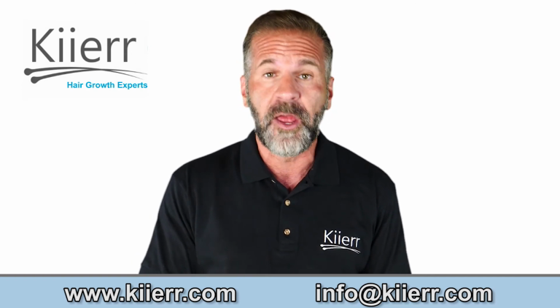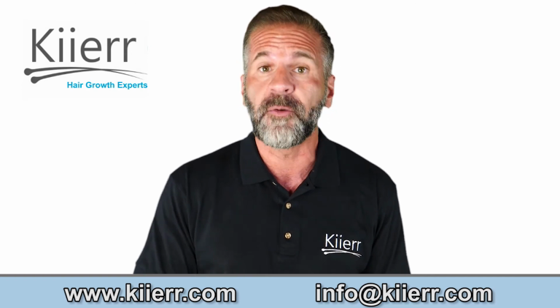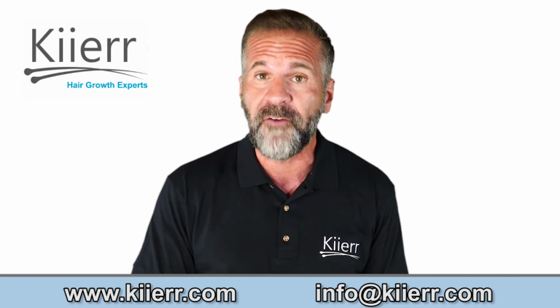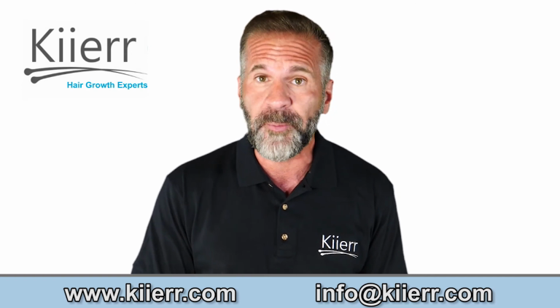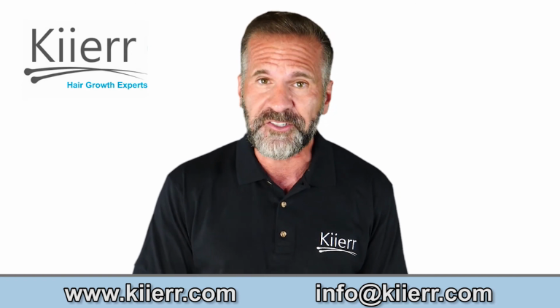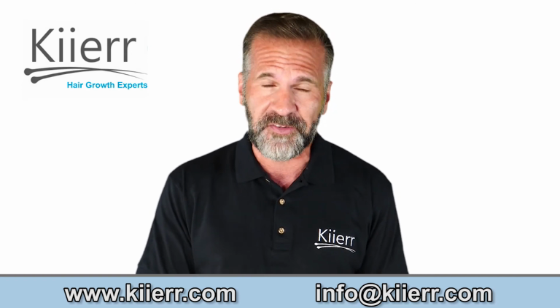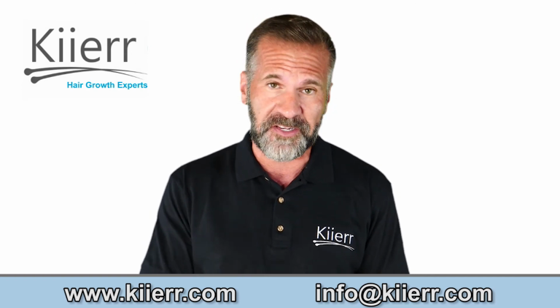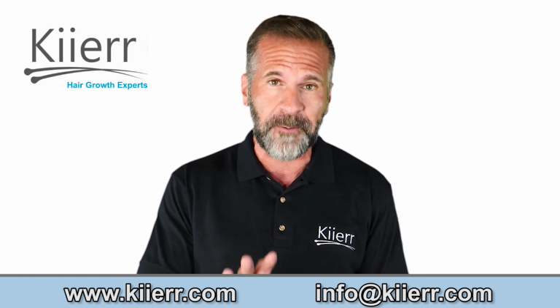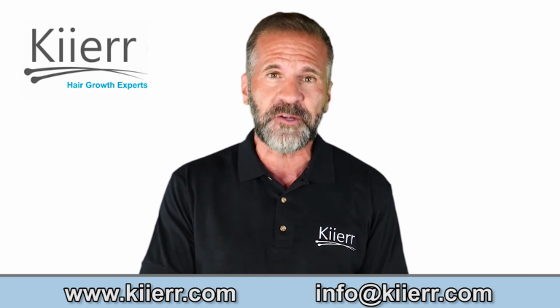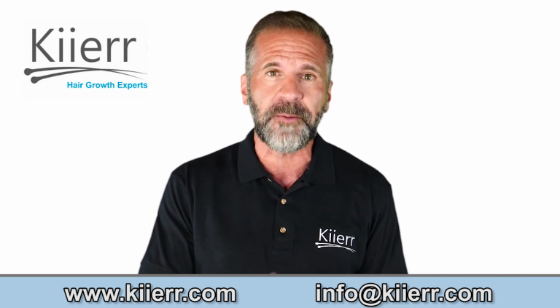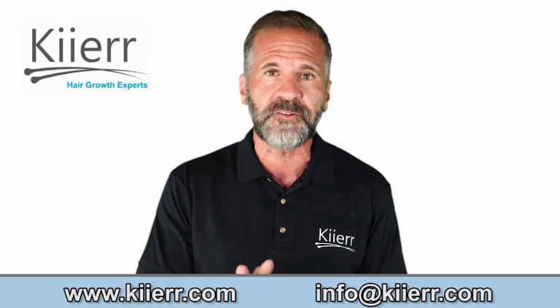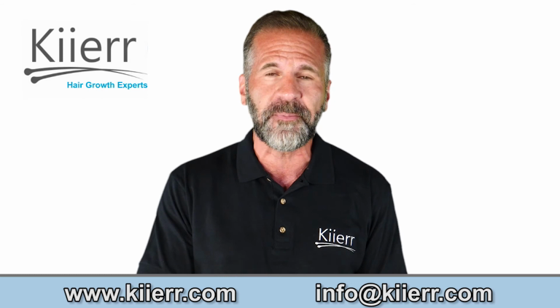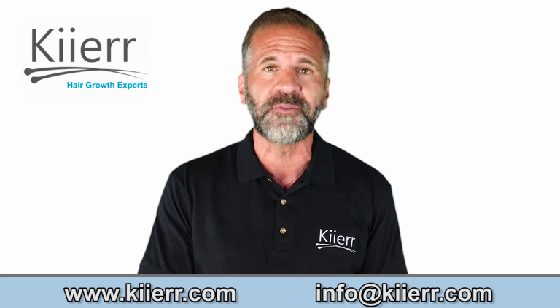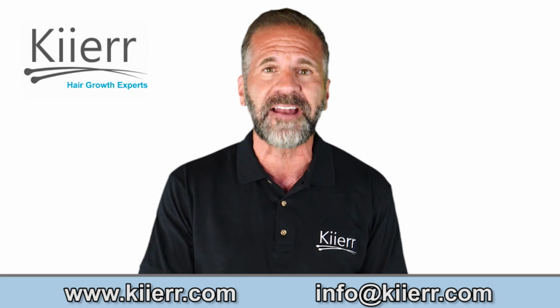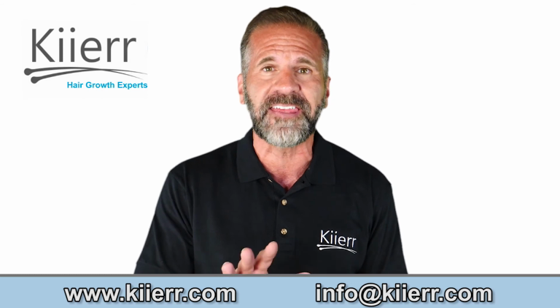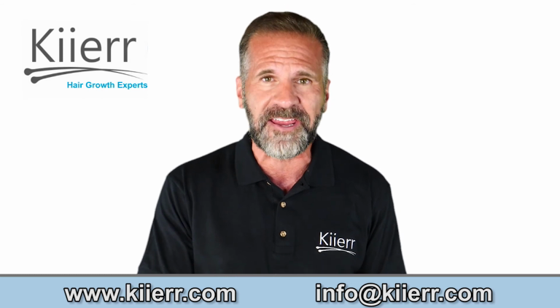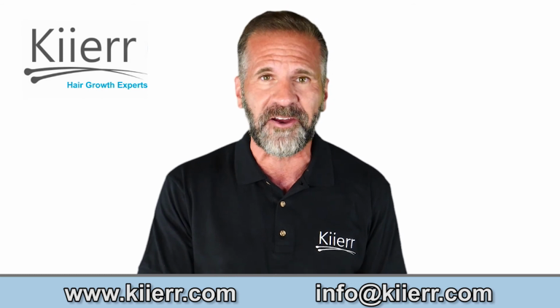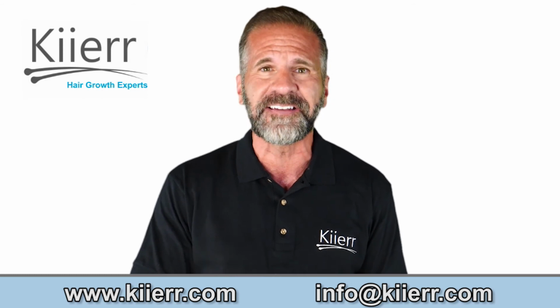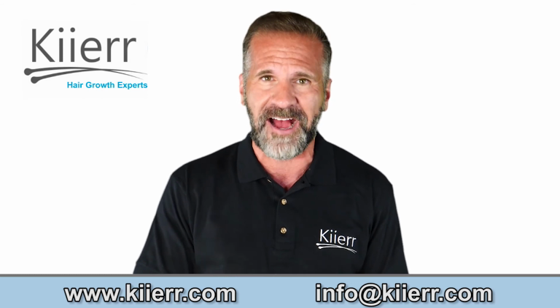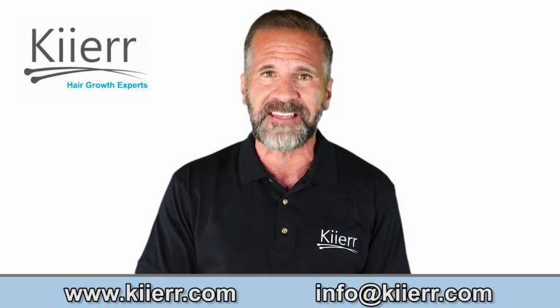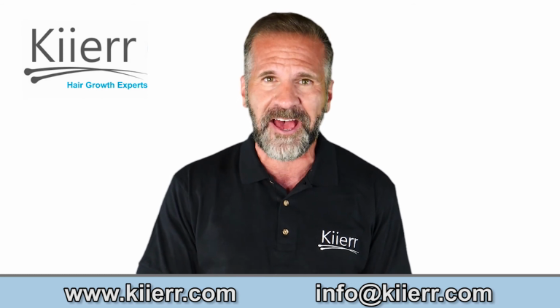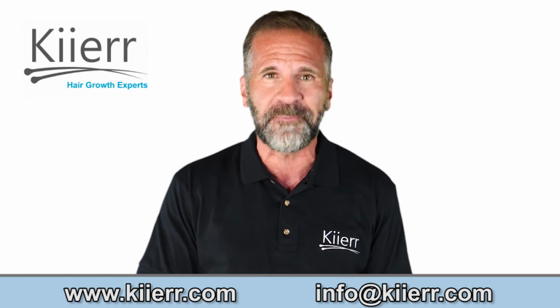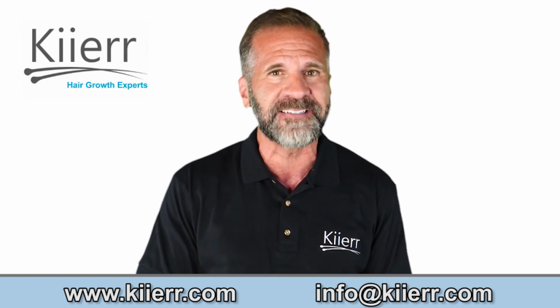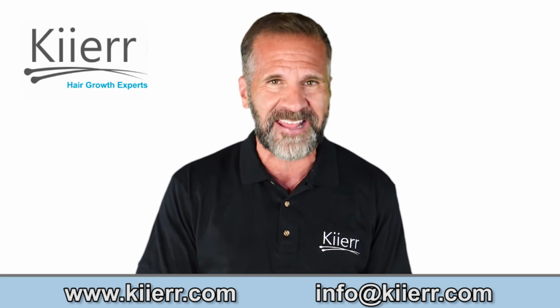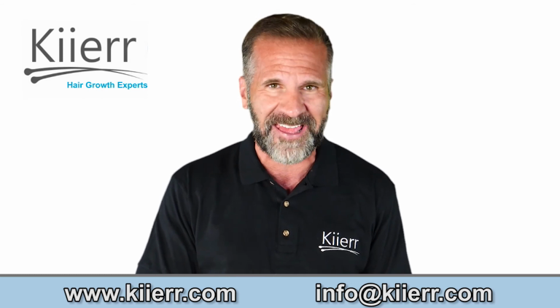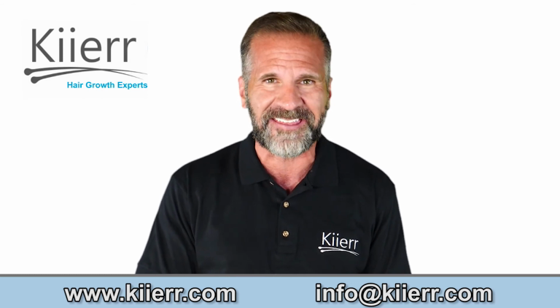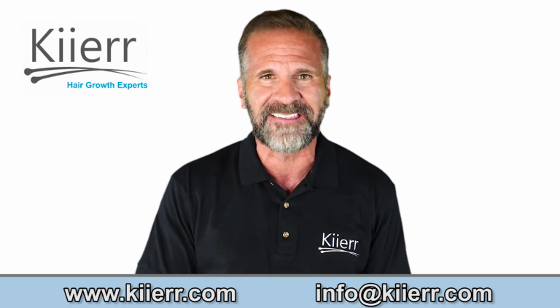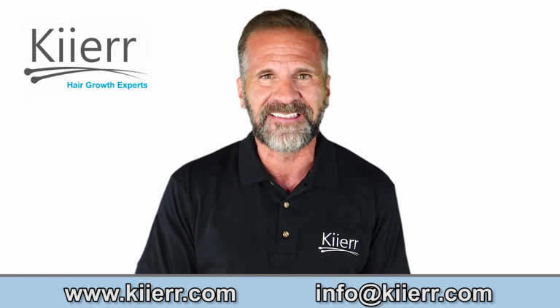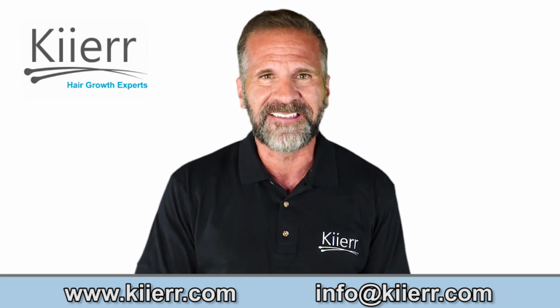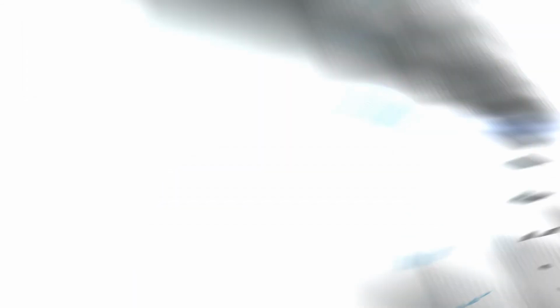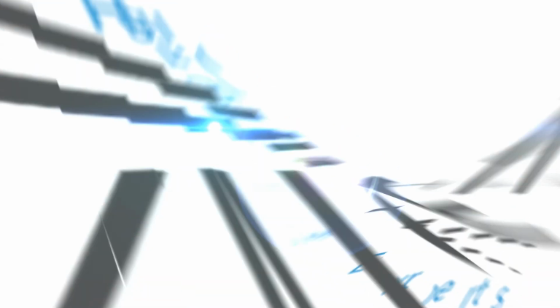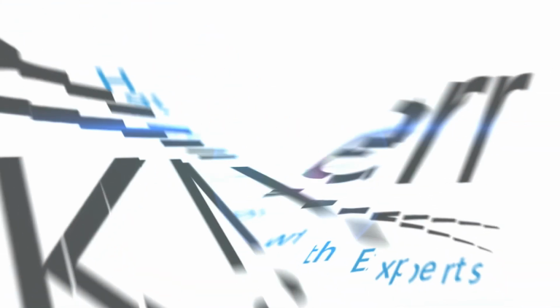For more information, visit www.kier.com today.